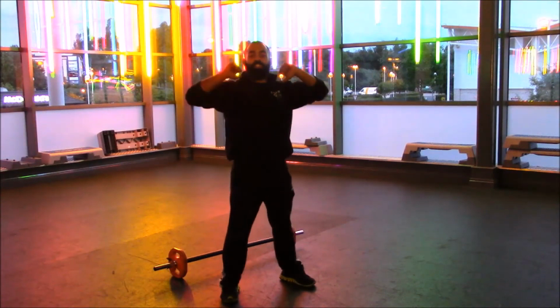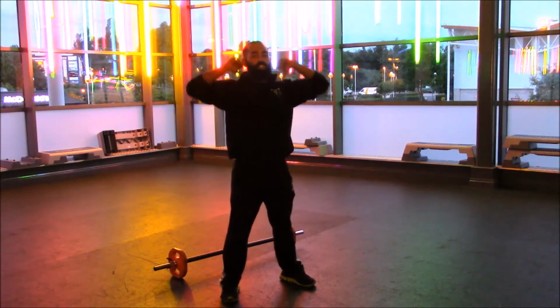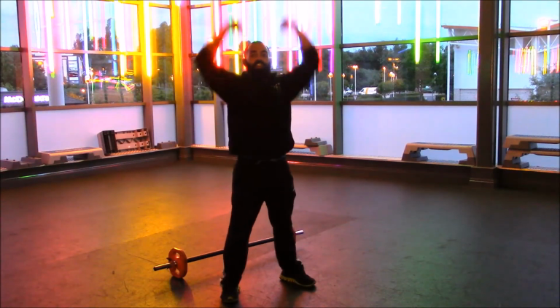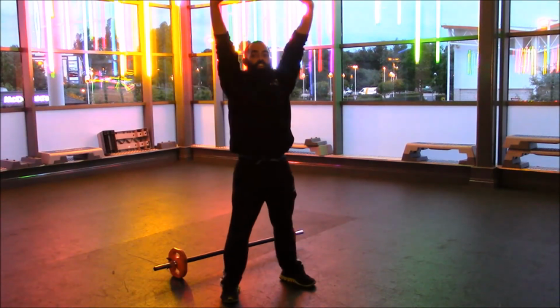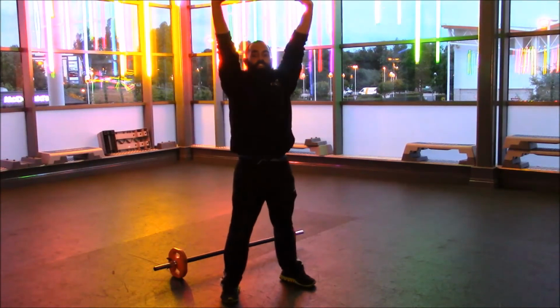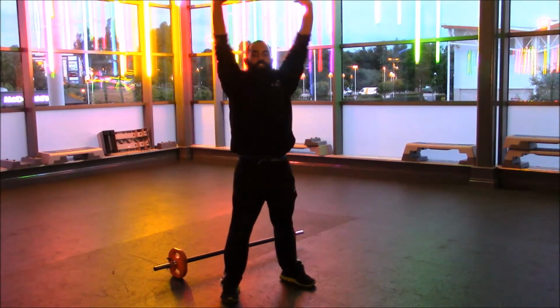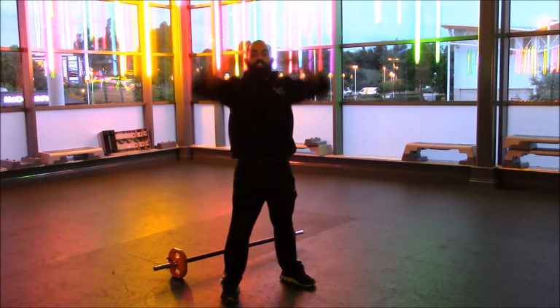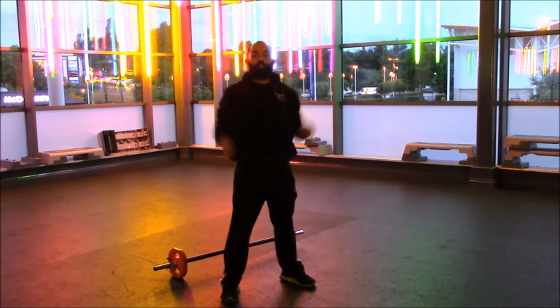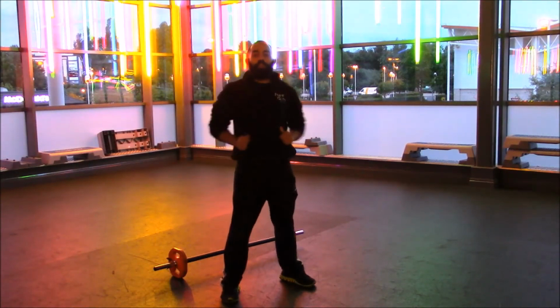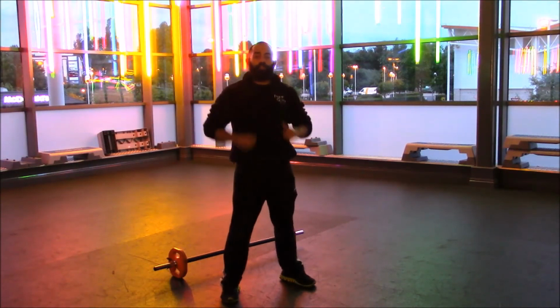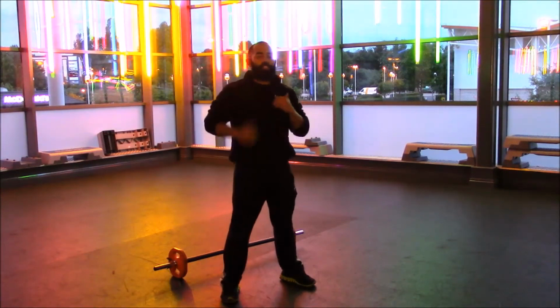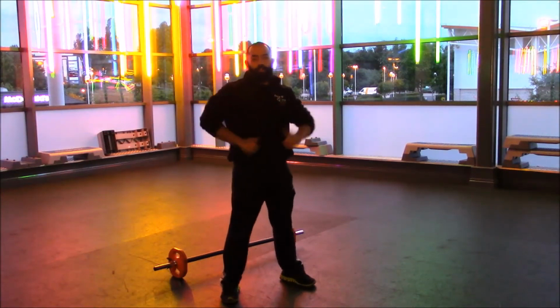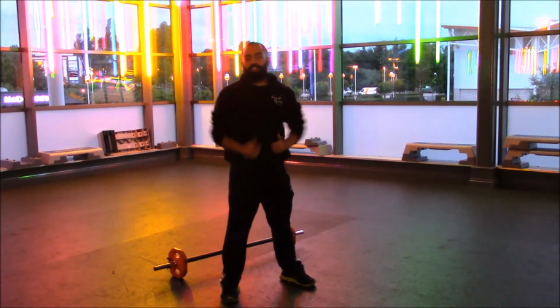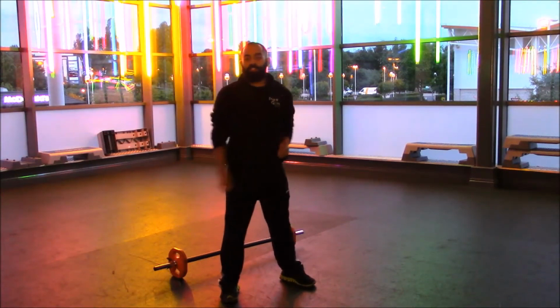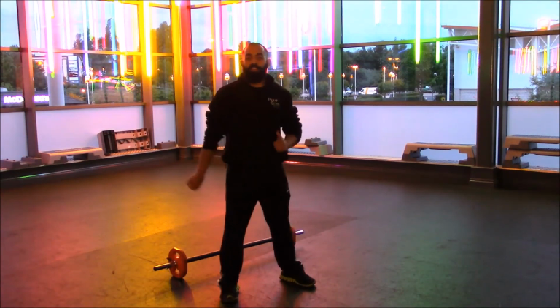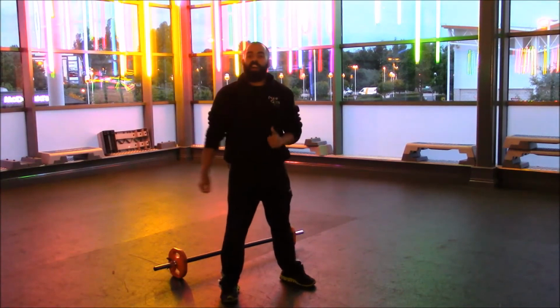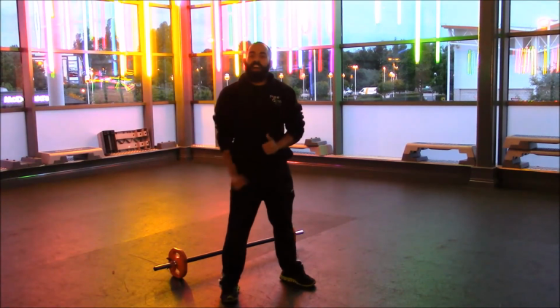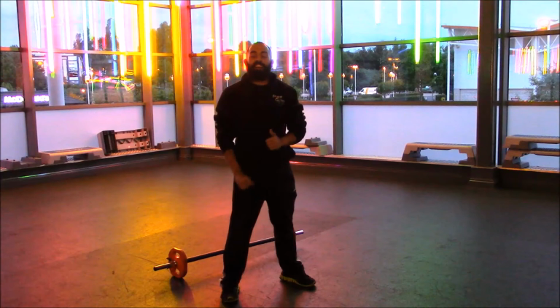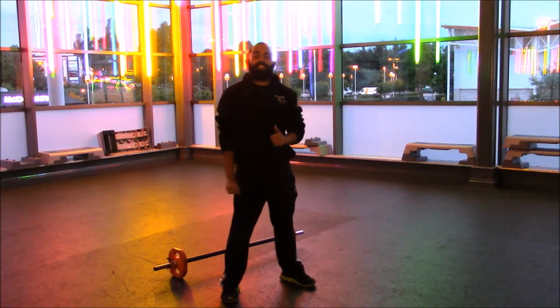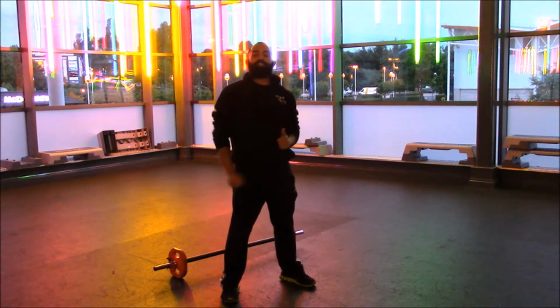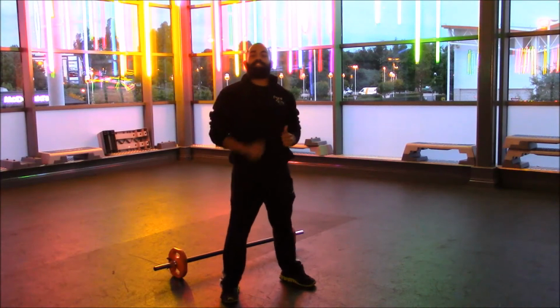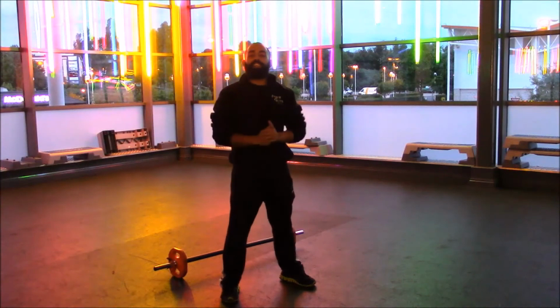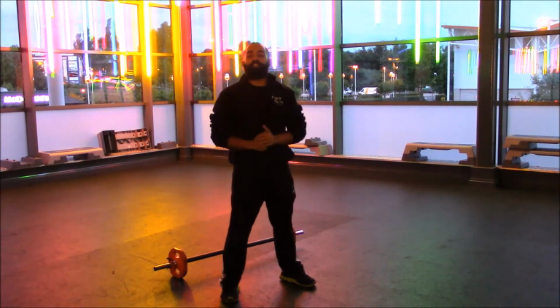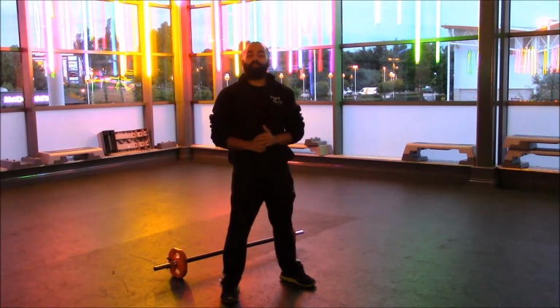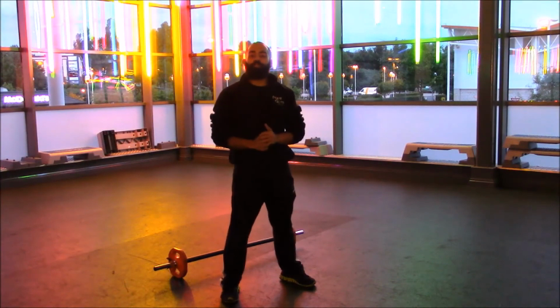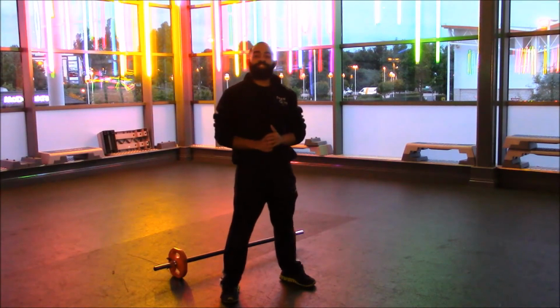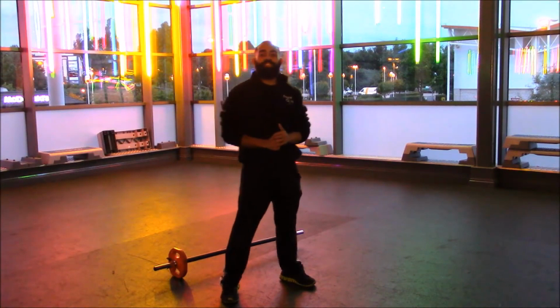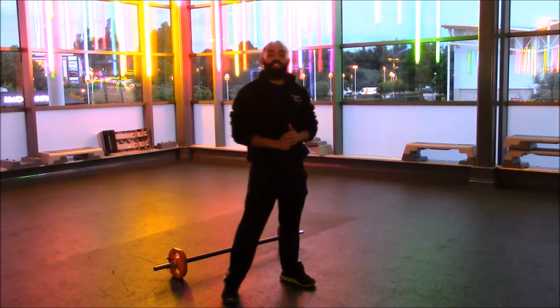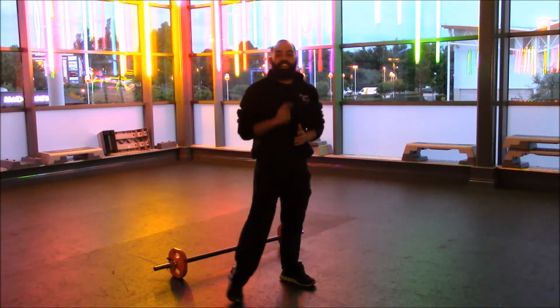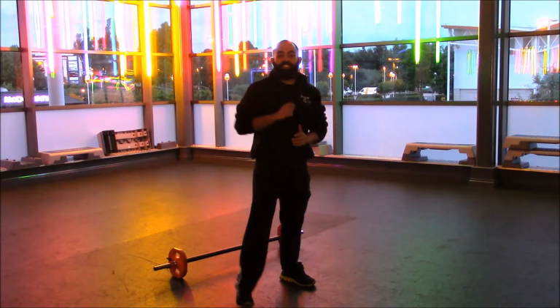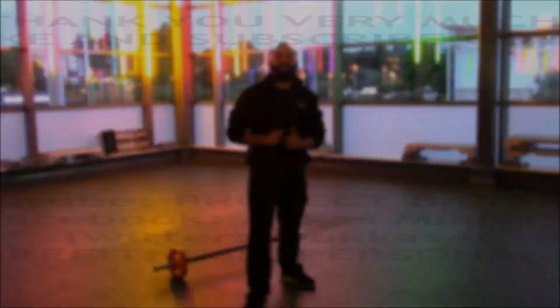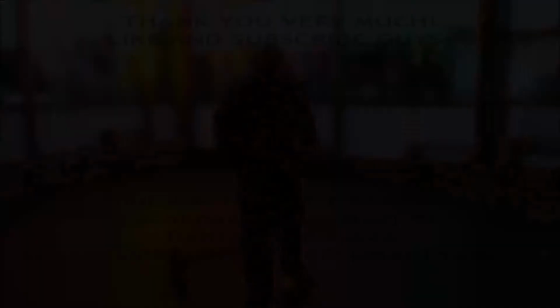Squat thrust — always remember to push off your heels, straight up, and make sure you're breathing as well. And that's it! Thank you very much for watching, I'll see you soon.